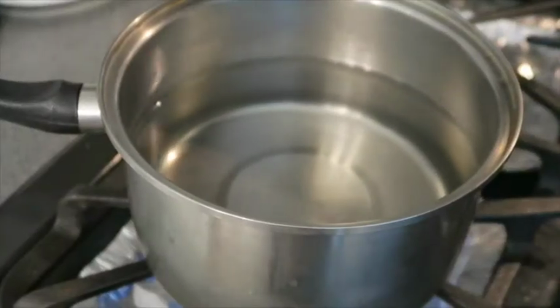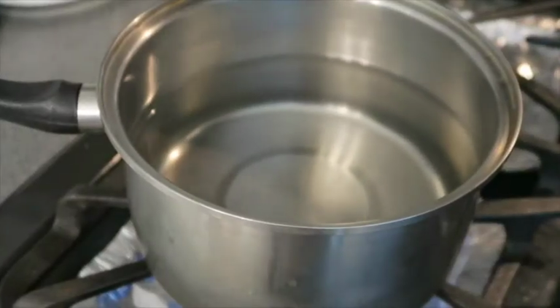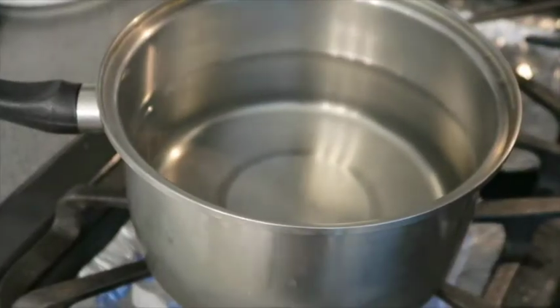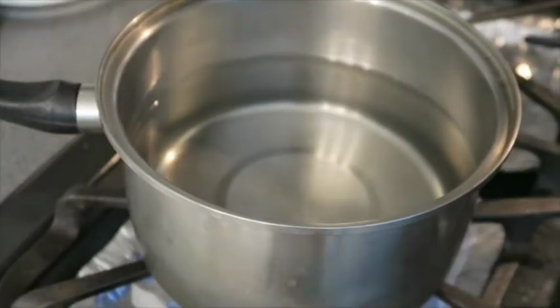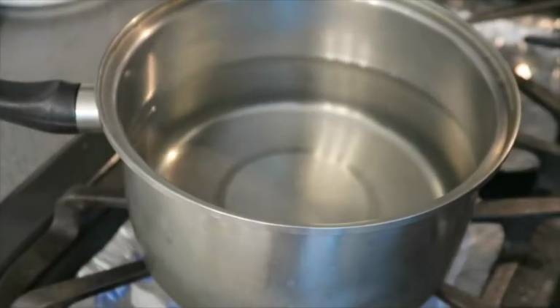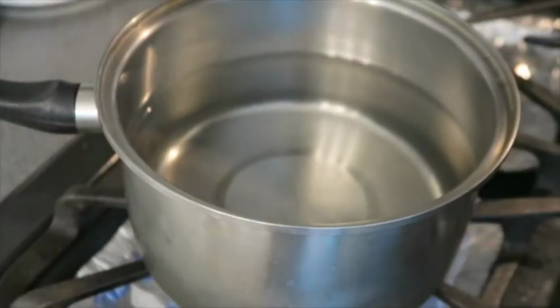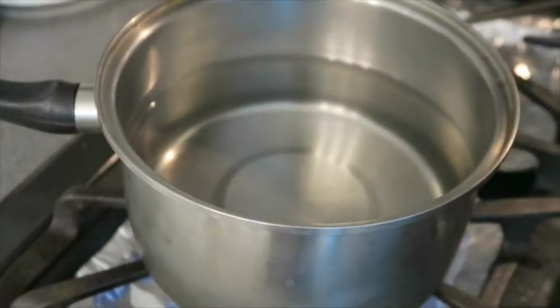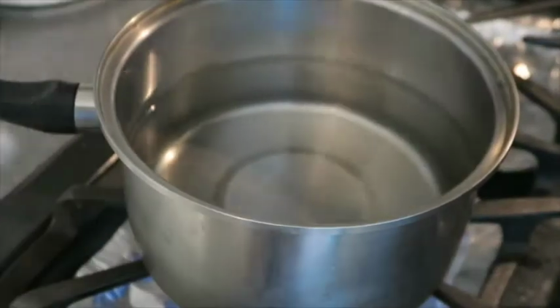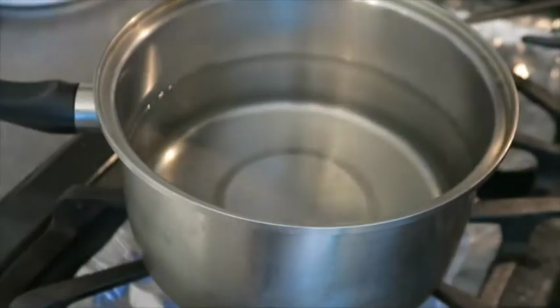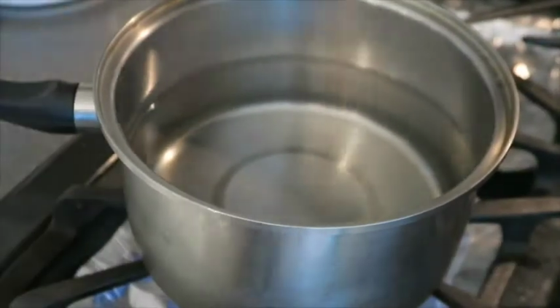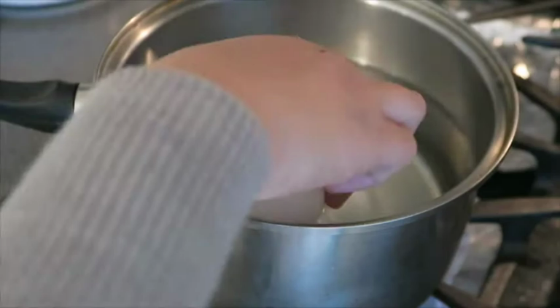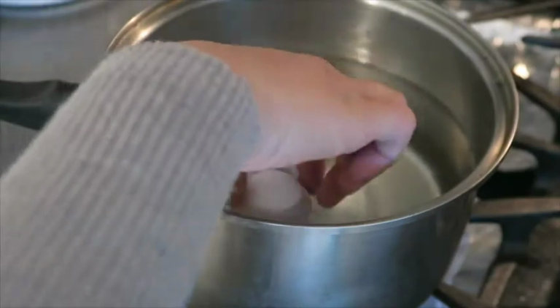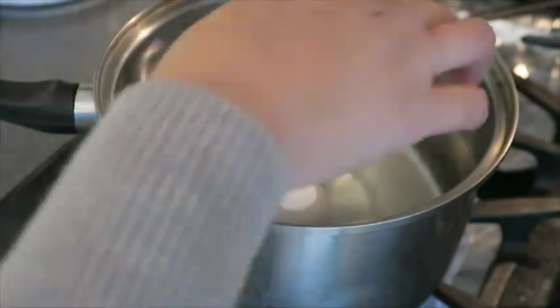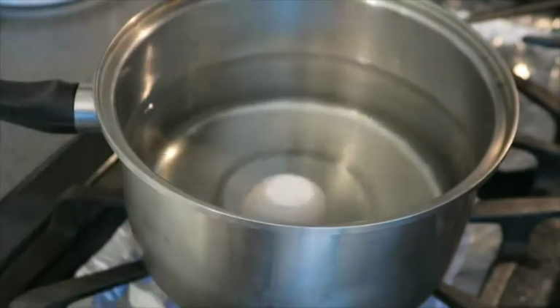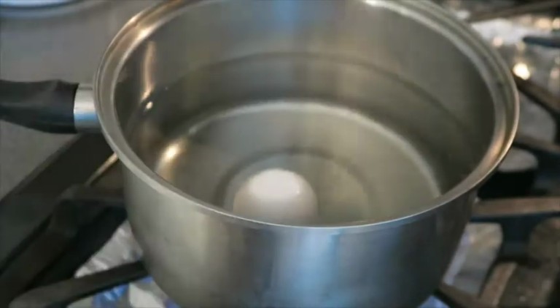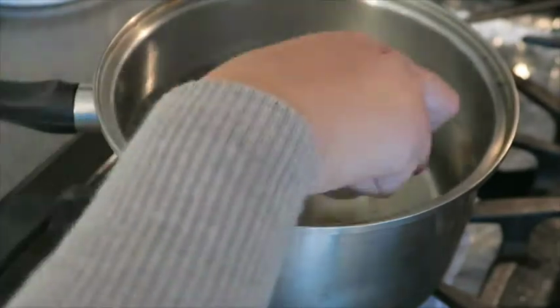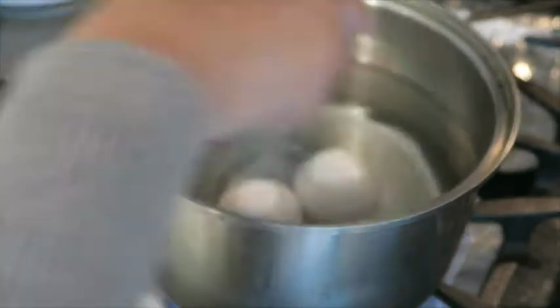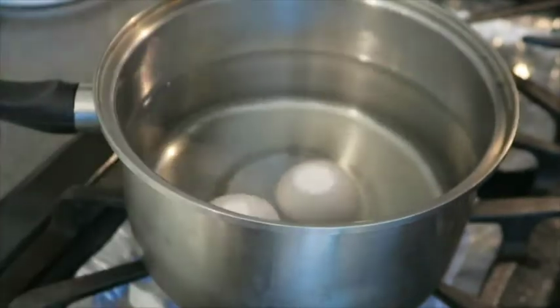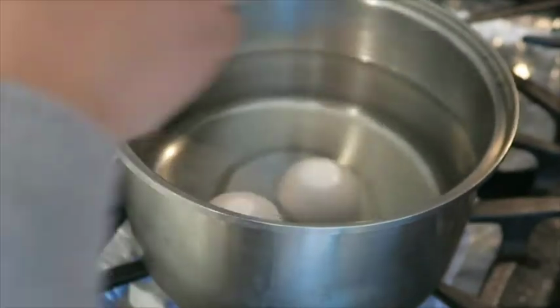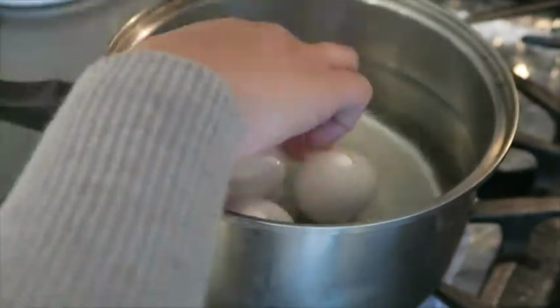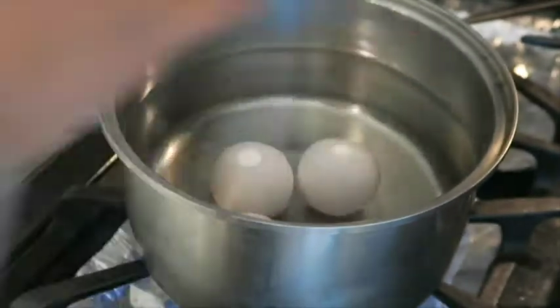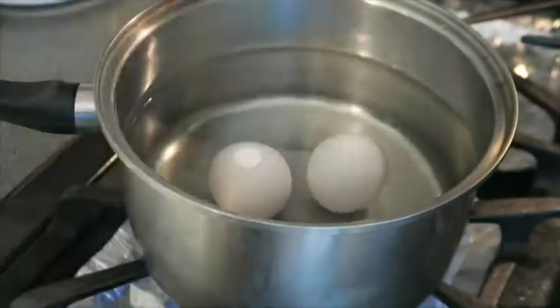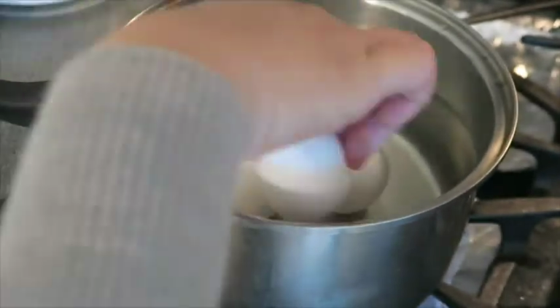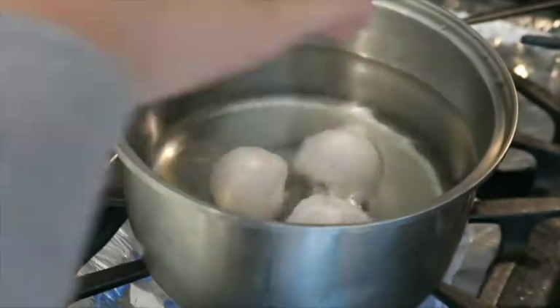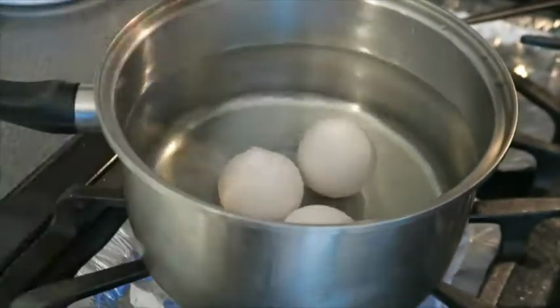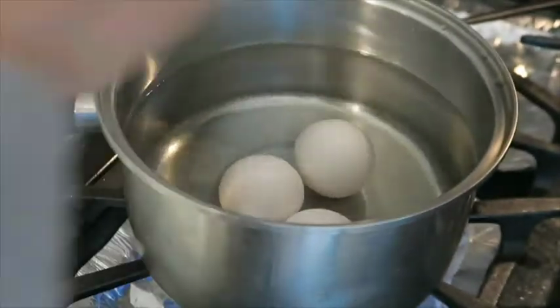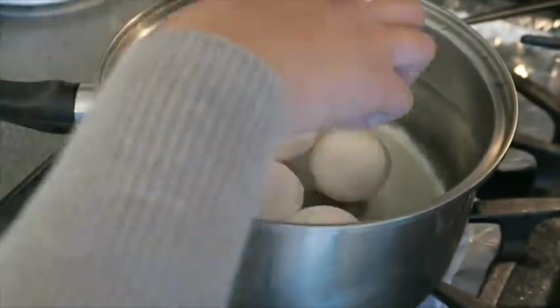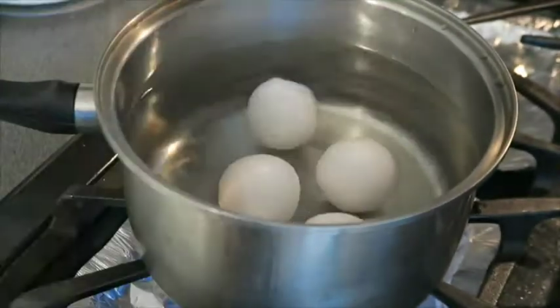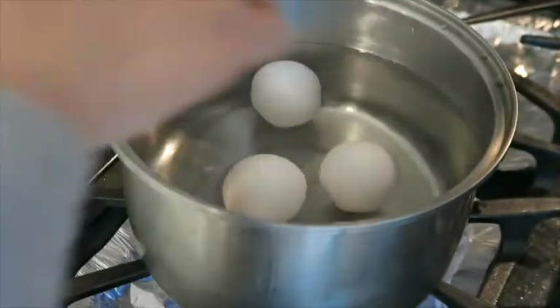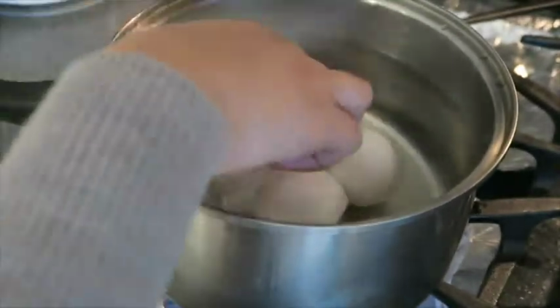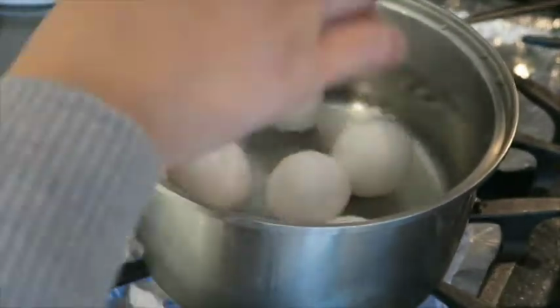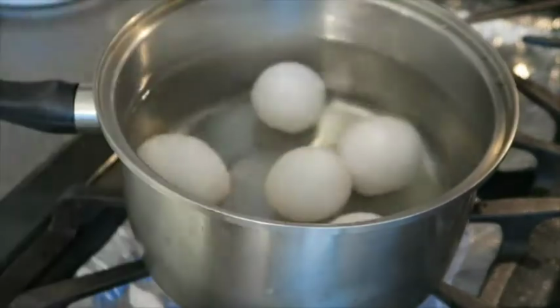While the chicken is cooking, go ahead and bring a pot of water to a boil. Add in your eggs and begin cooking.